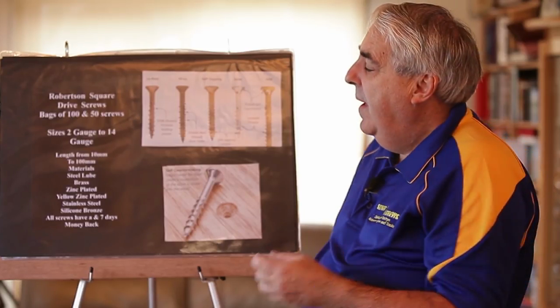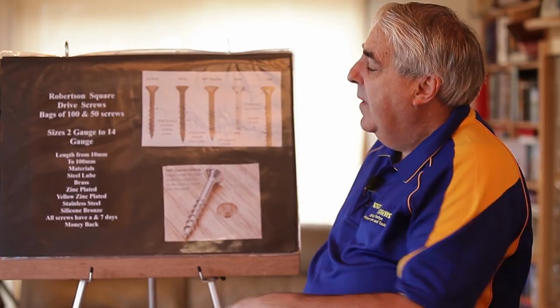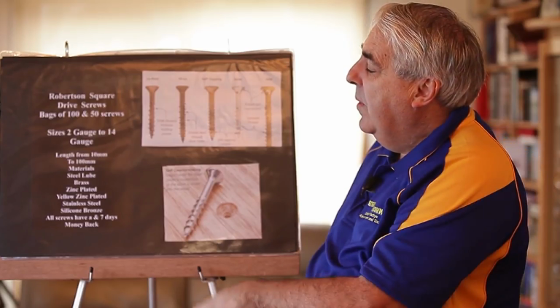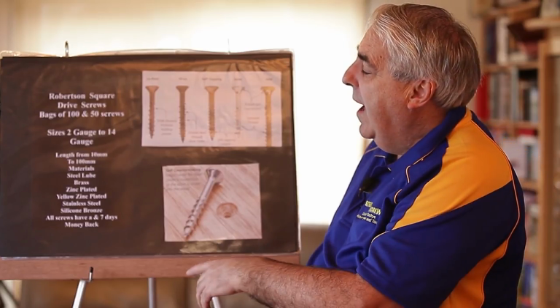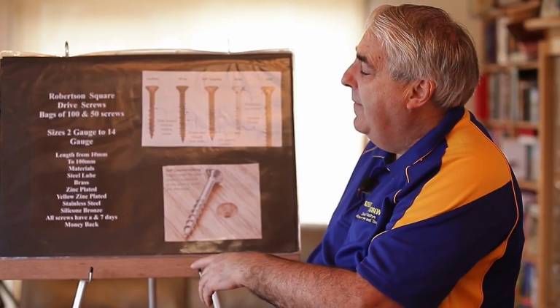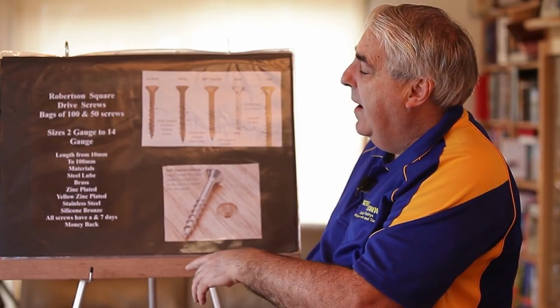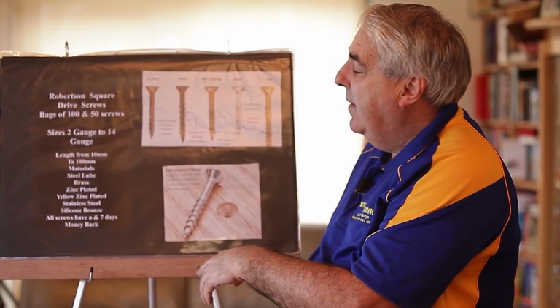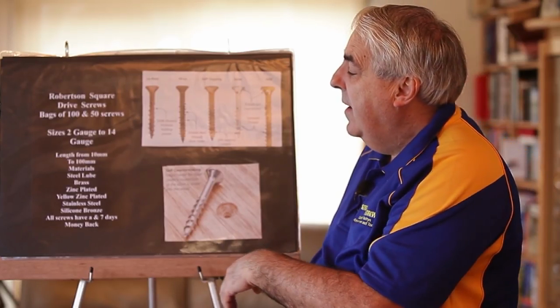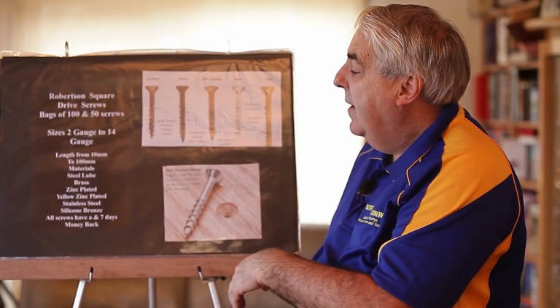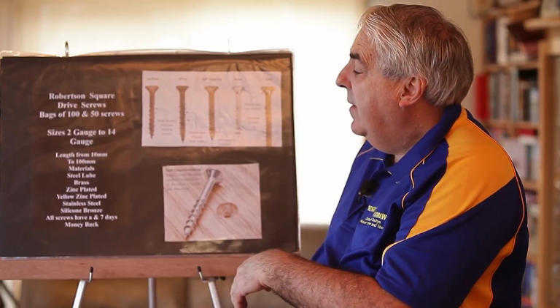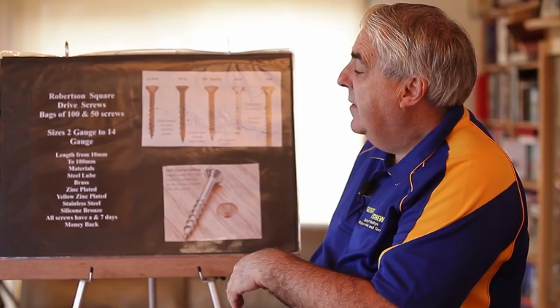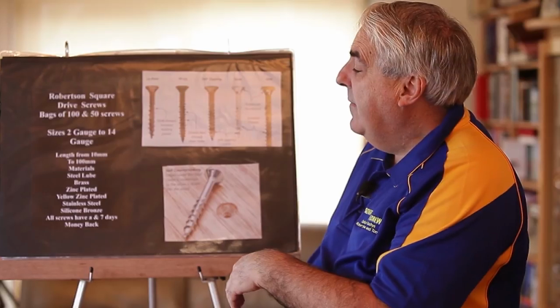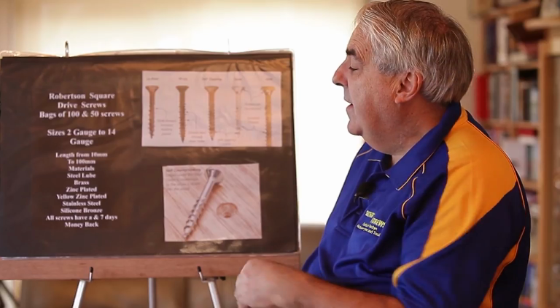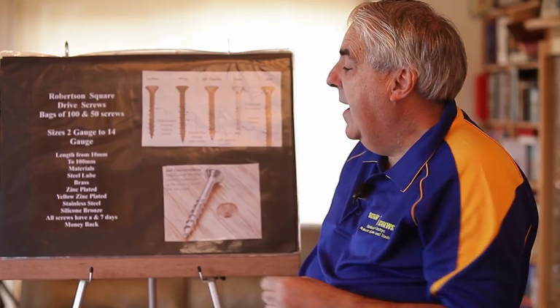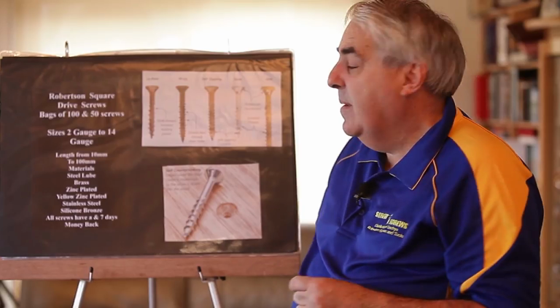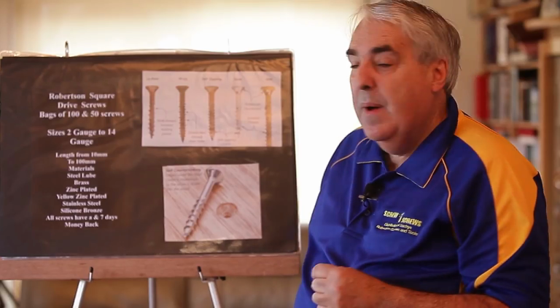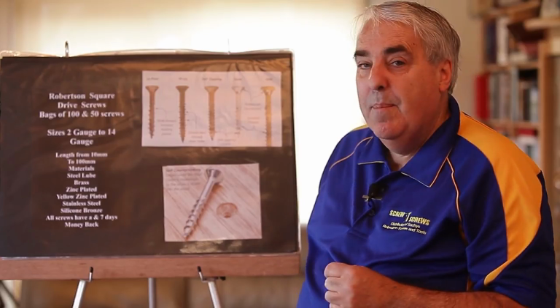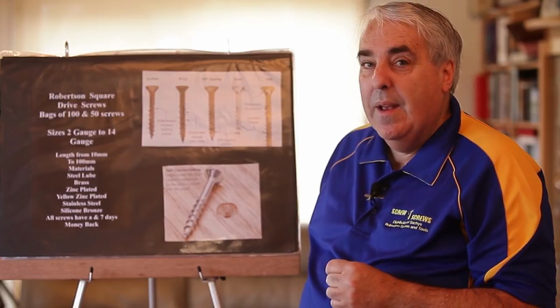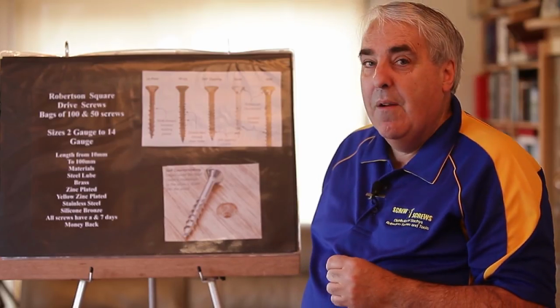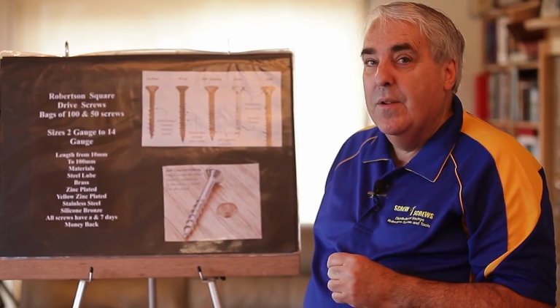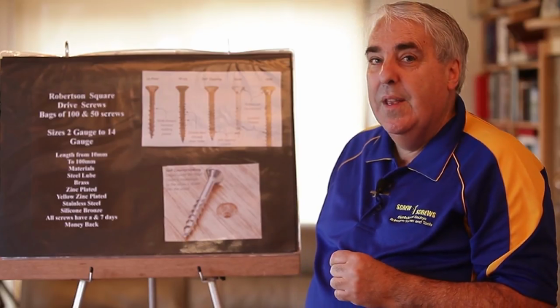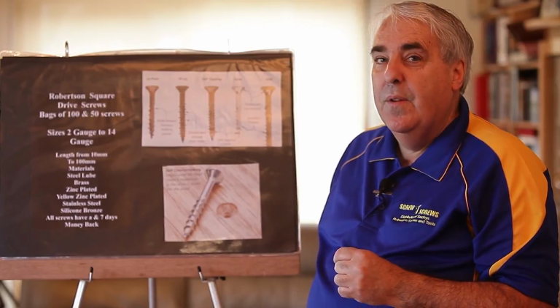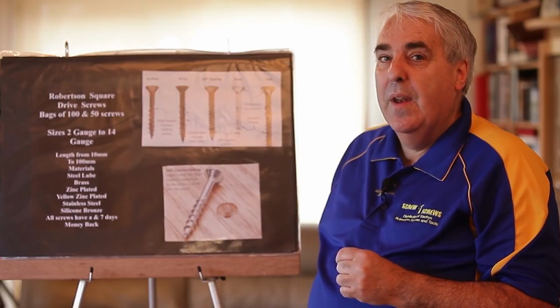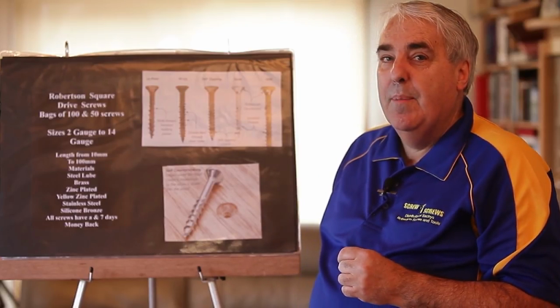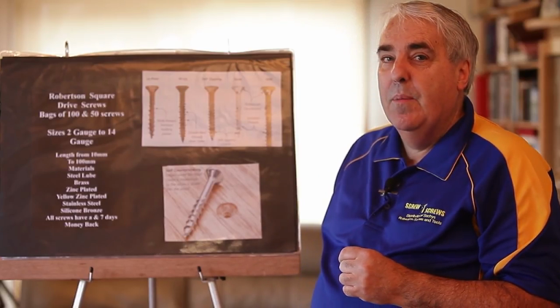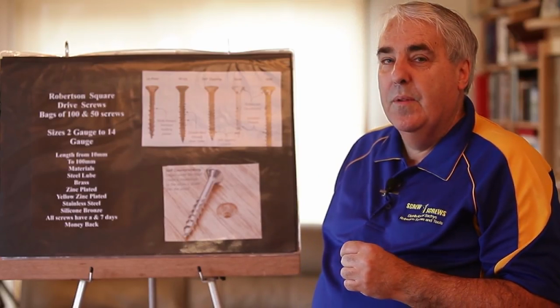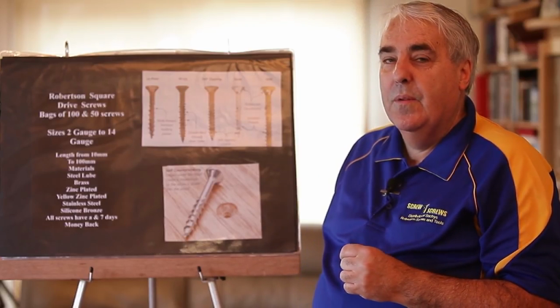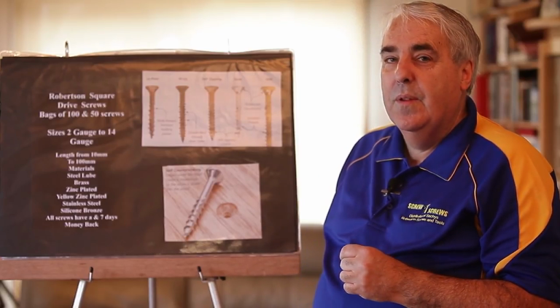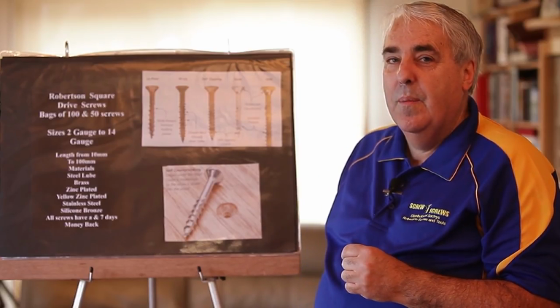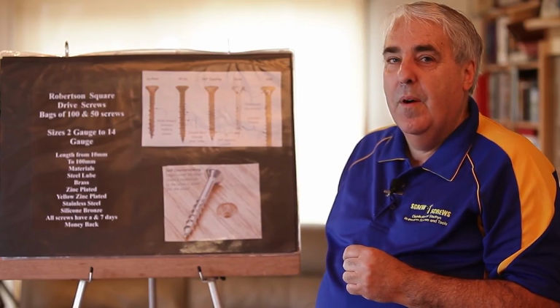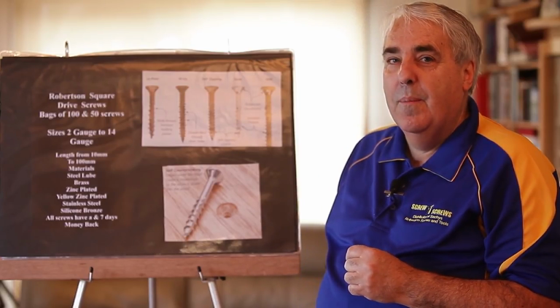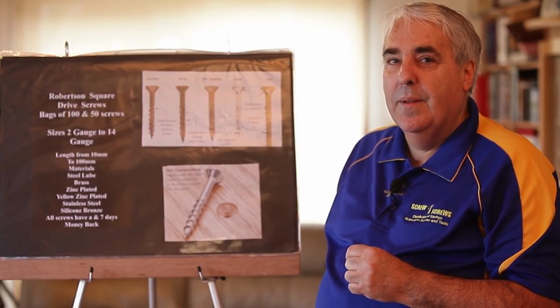We have a seven-day money-back guarantee if you're not happy with the screws that you buy from us.